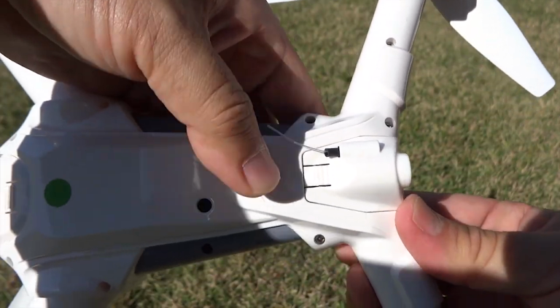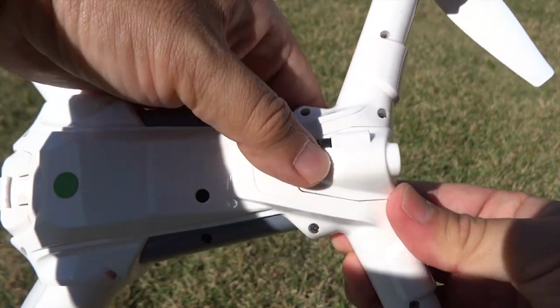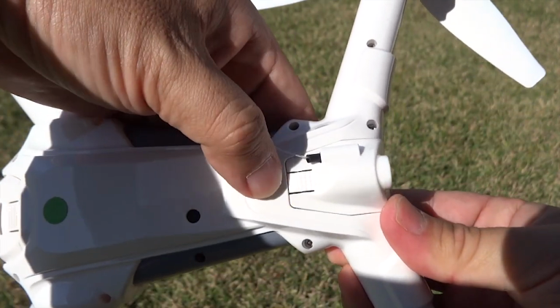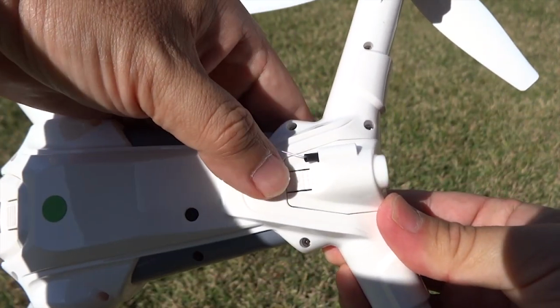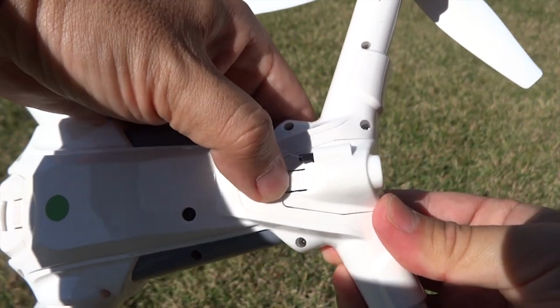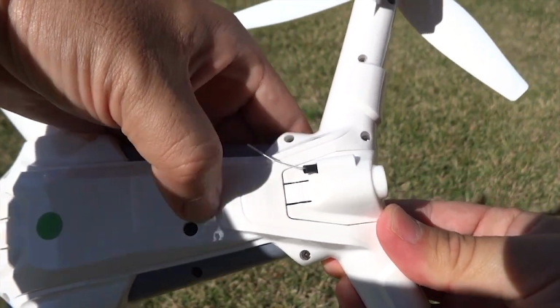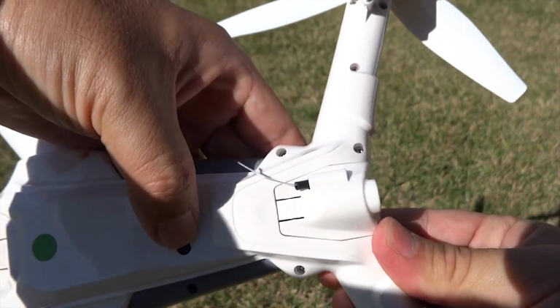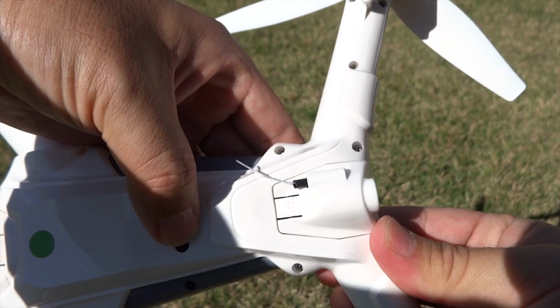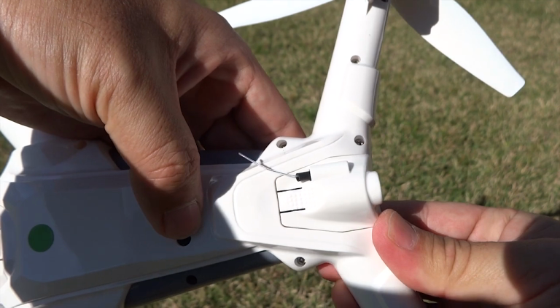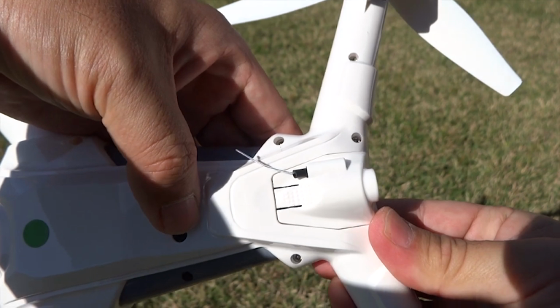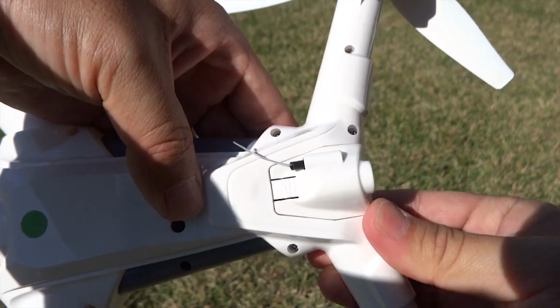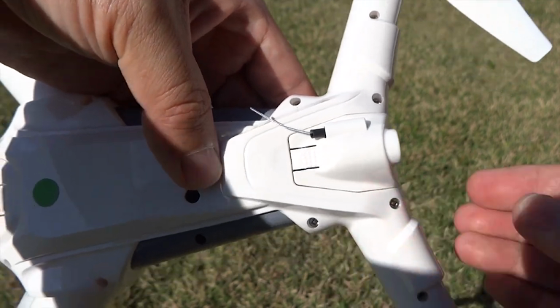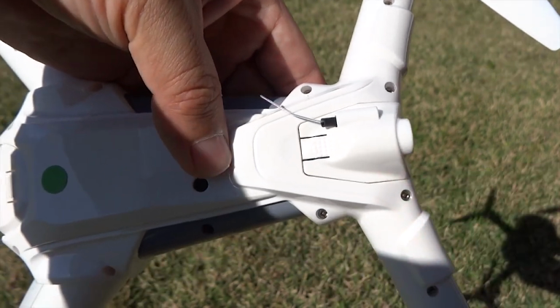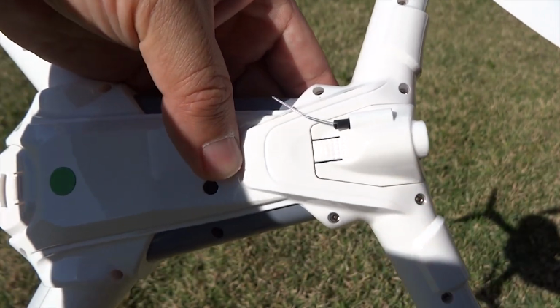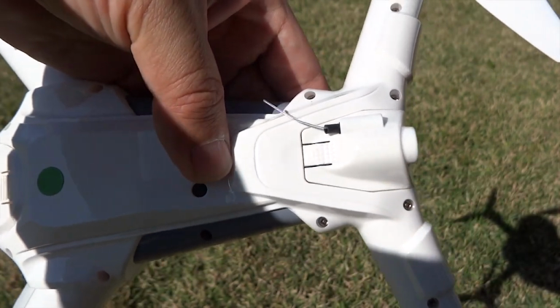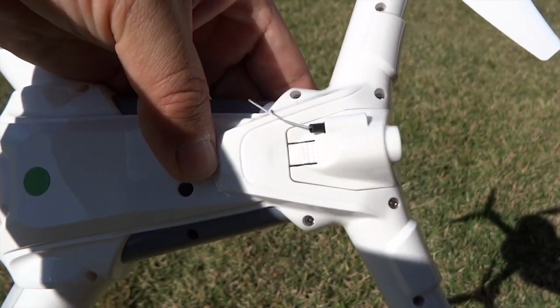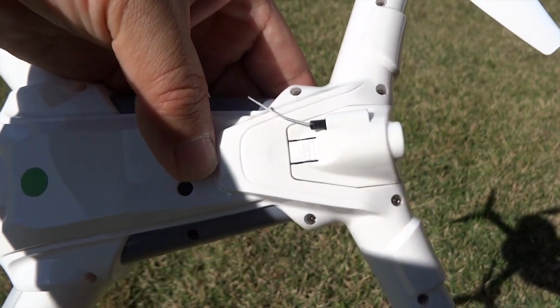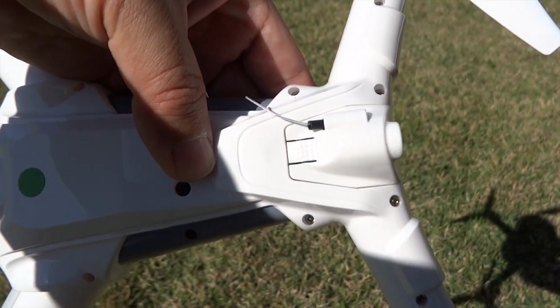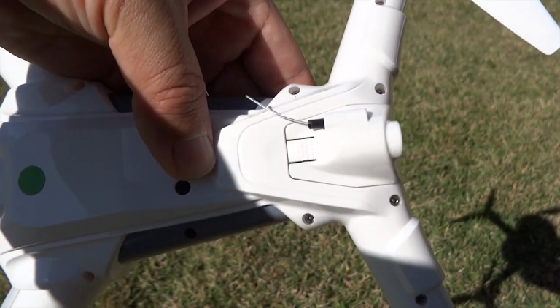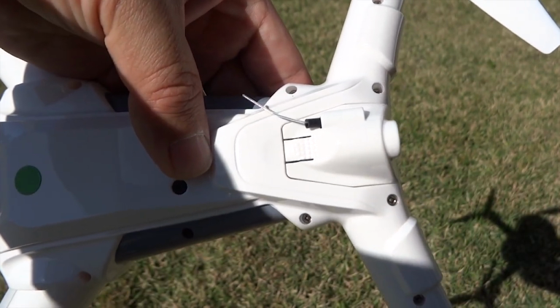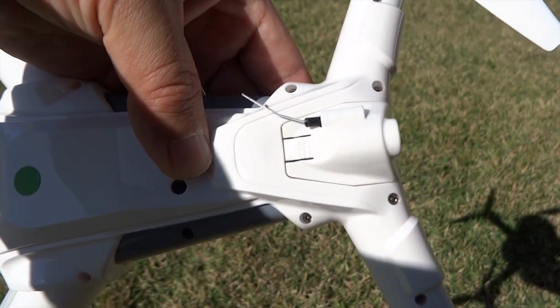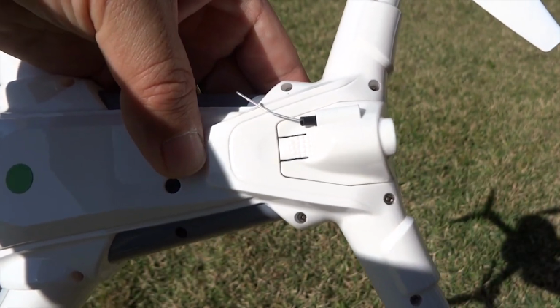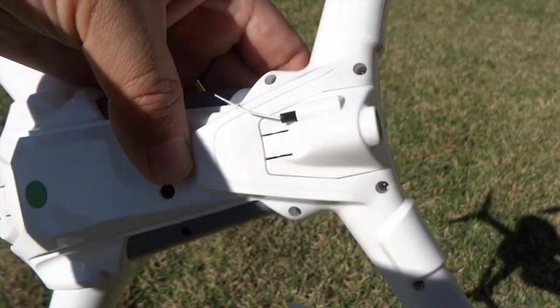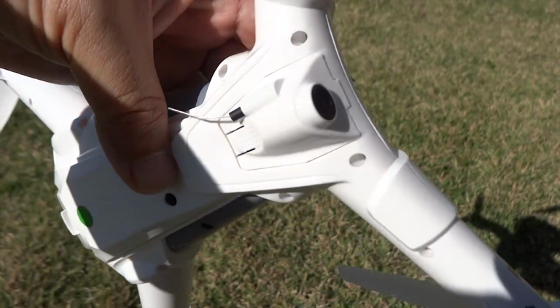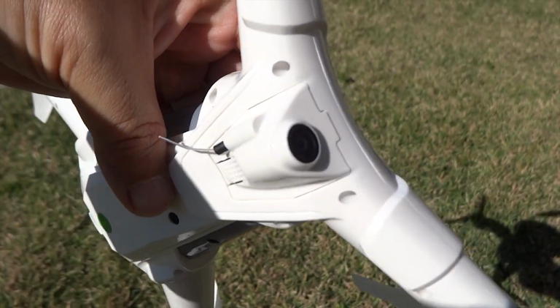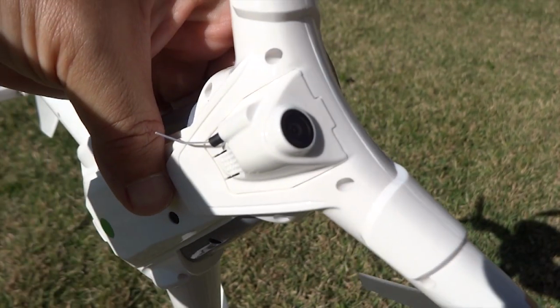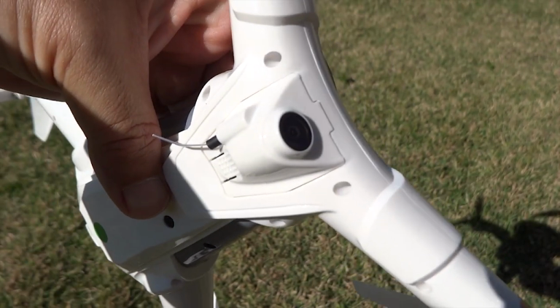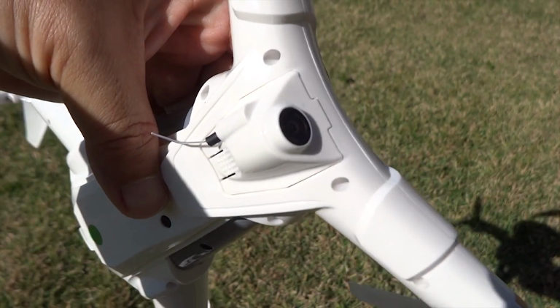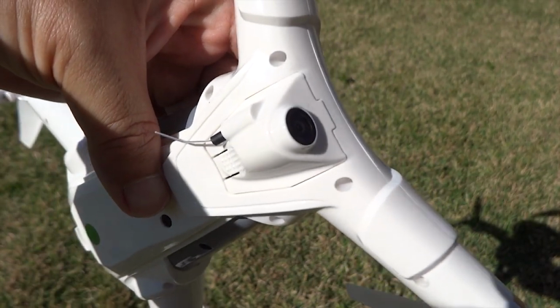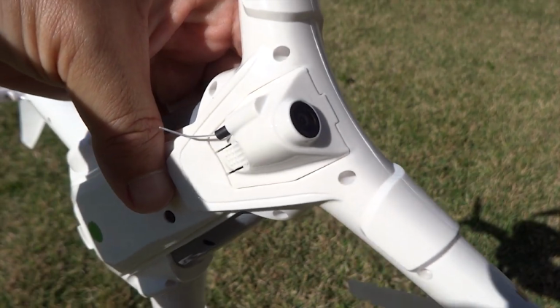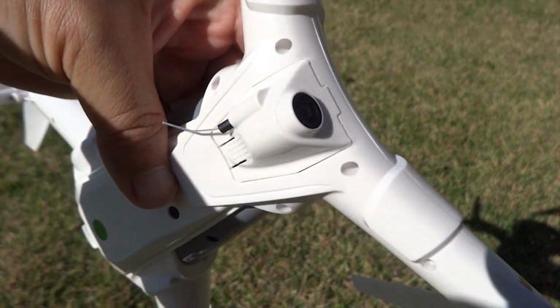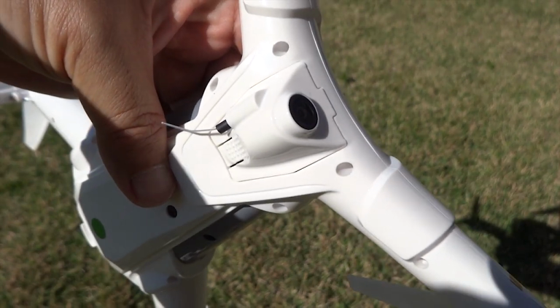Slot it in, there you go. That's it. We couldn't get the video to record on the first attempt, so we're going to try that again and get back to you.